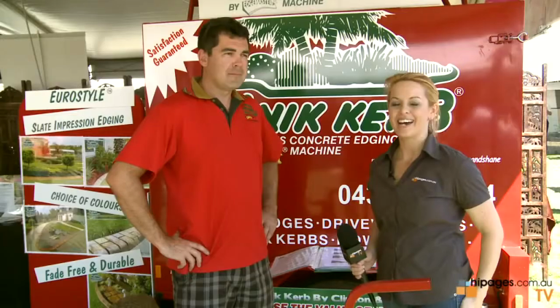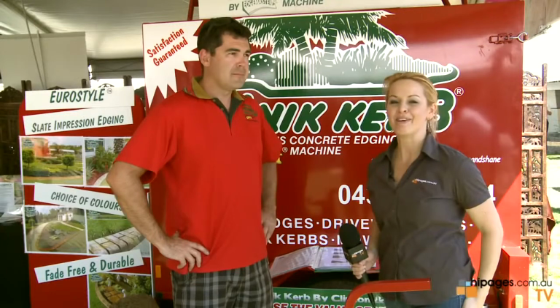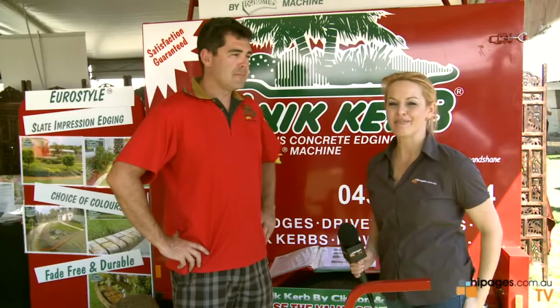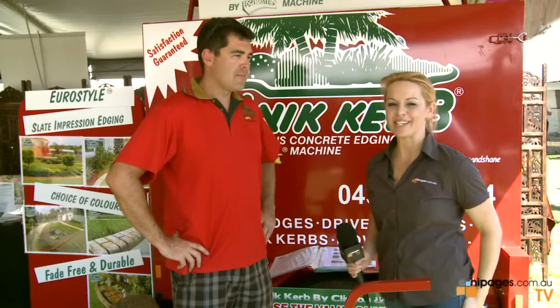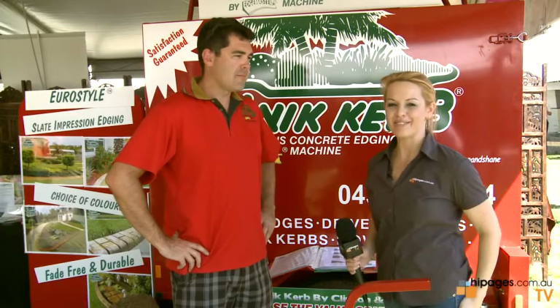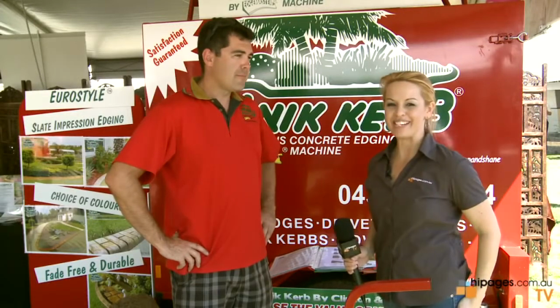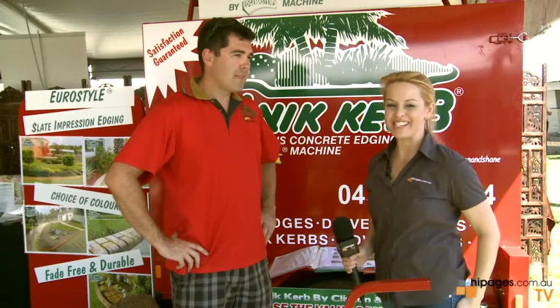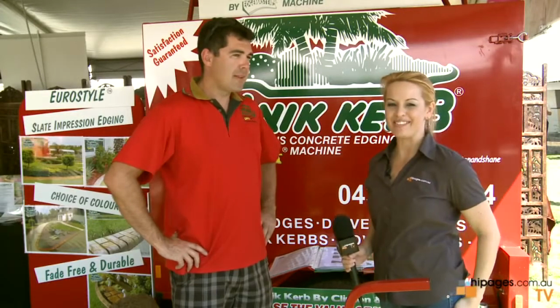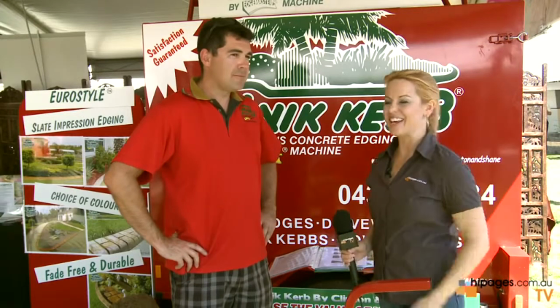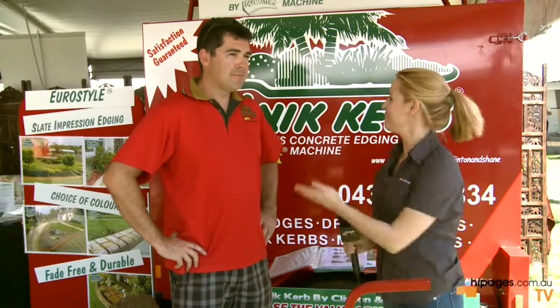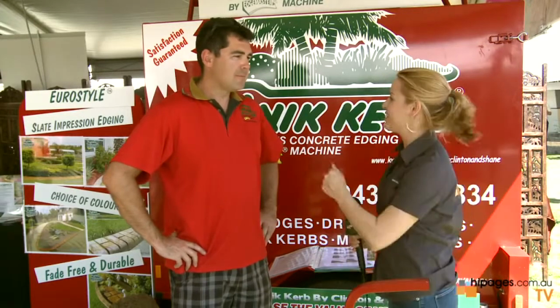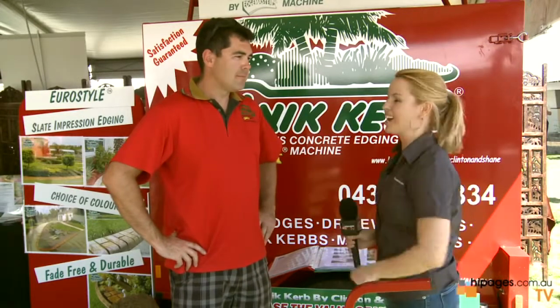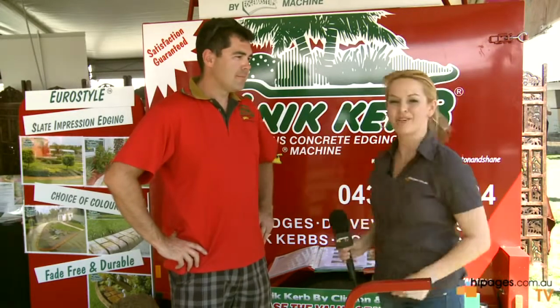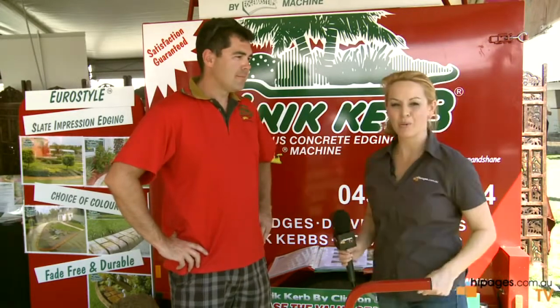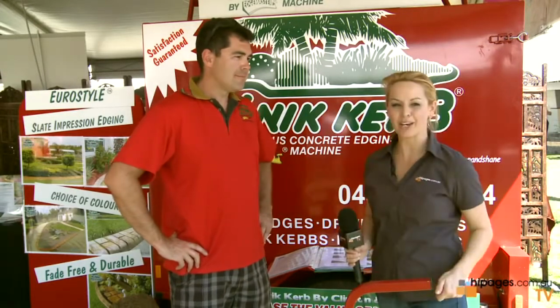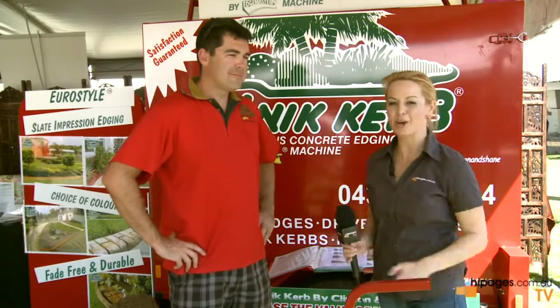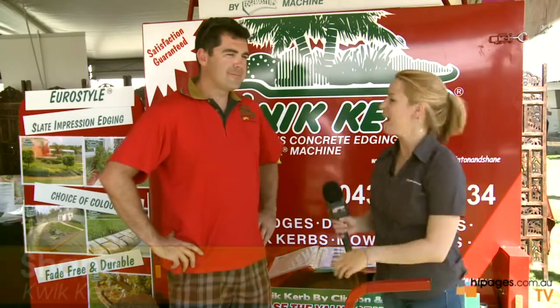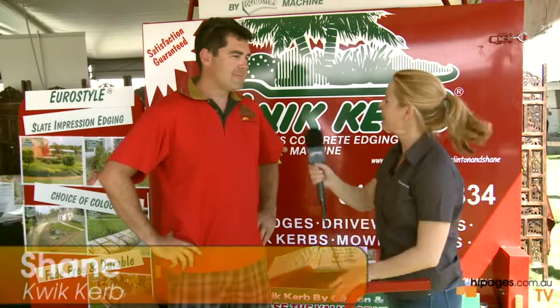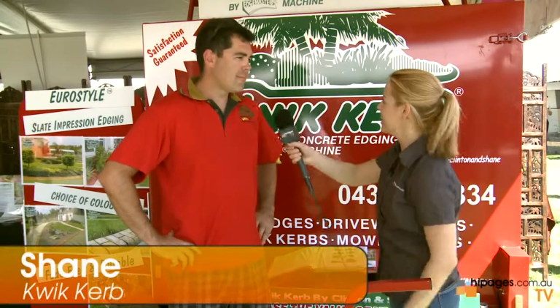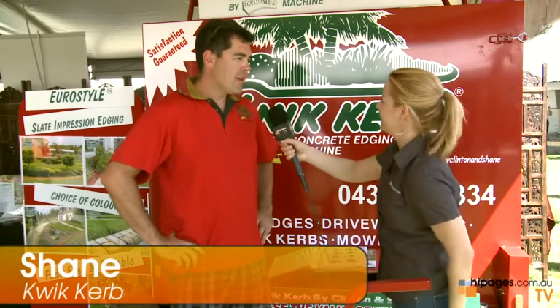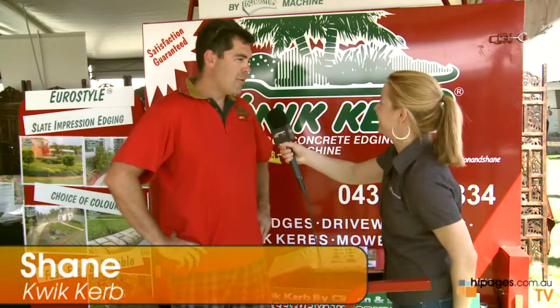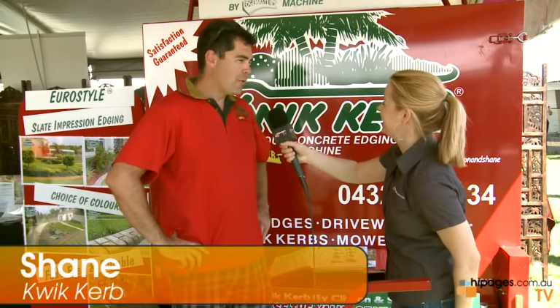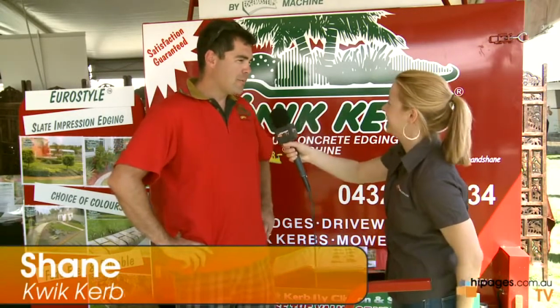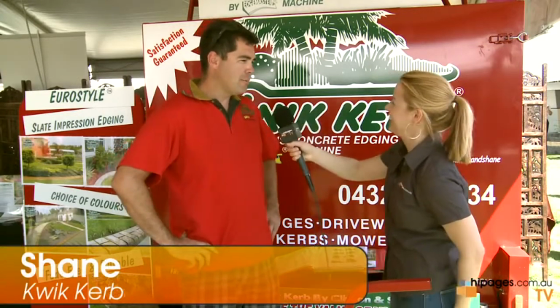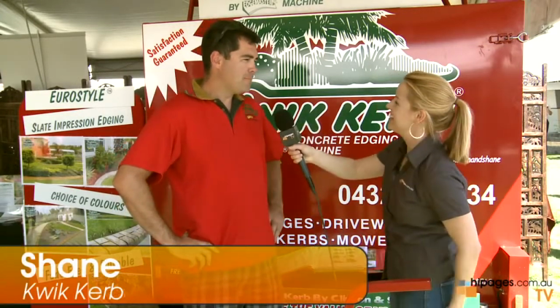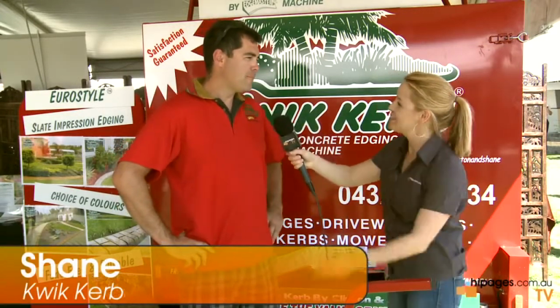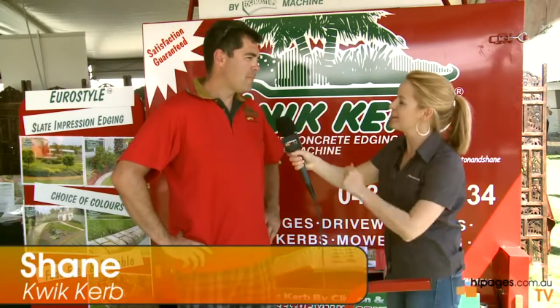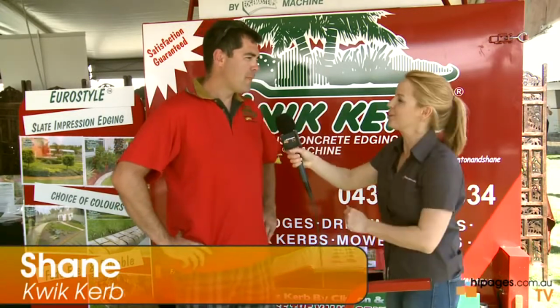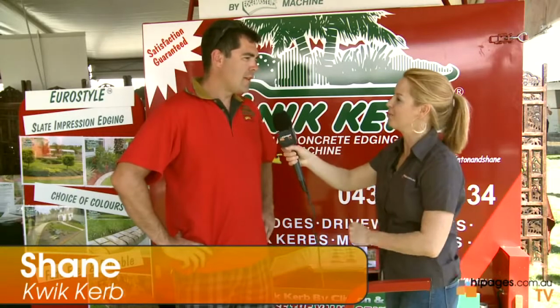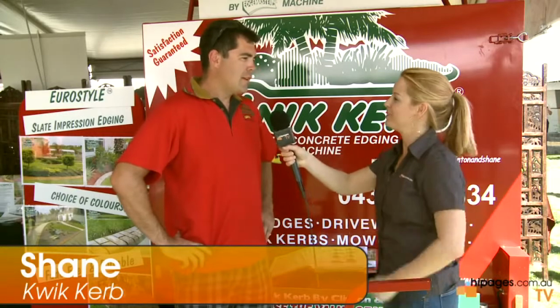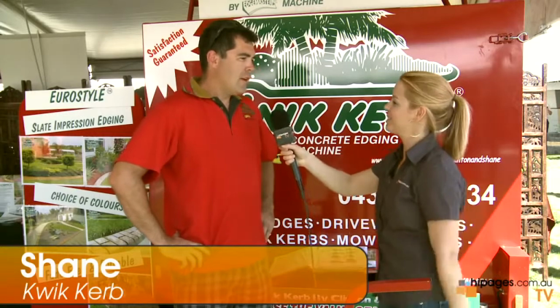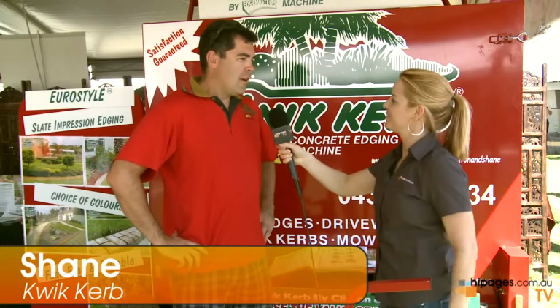I'm Mel from HI Pages TV and I'm here with Shane from Quick Curb. Tell me about your company — what do you do?